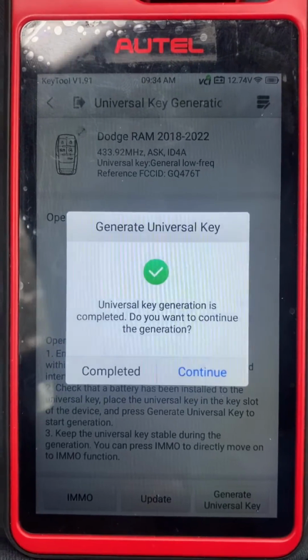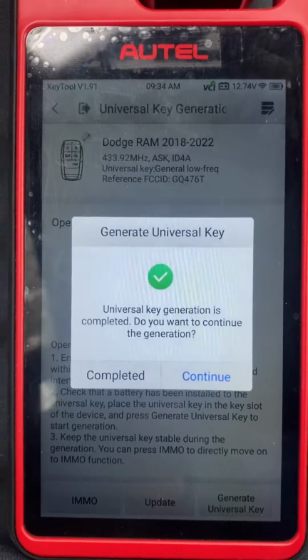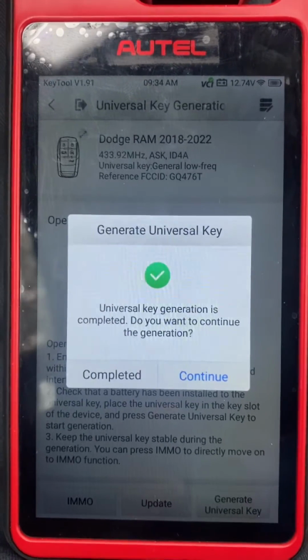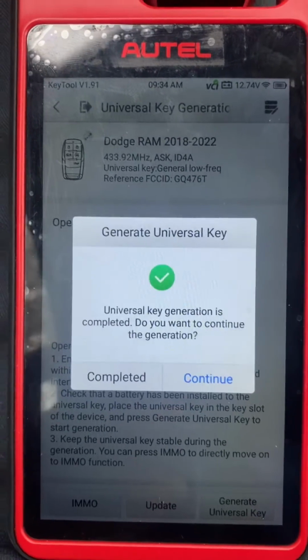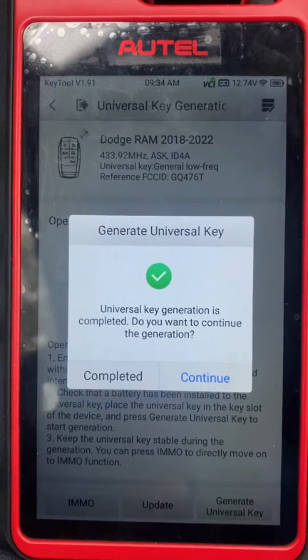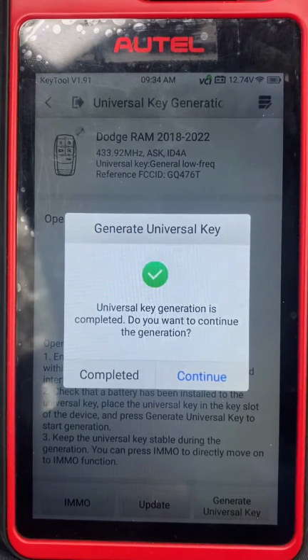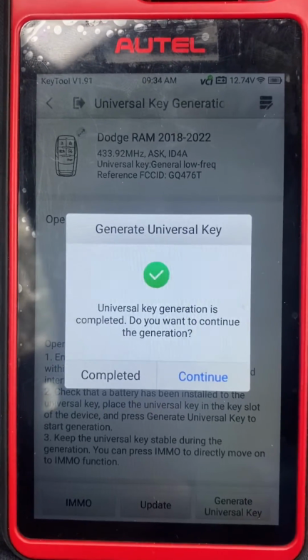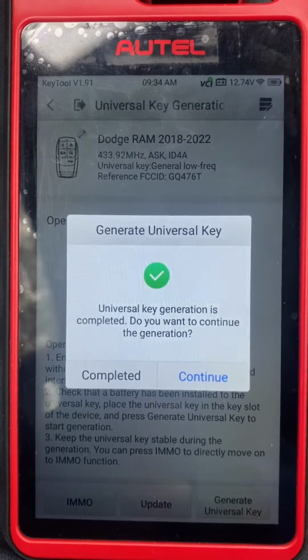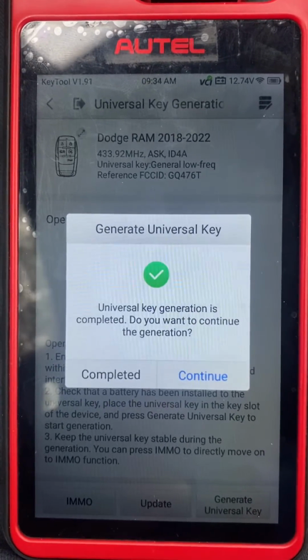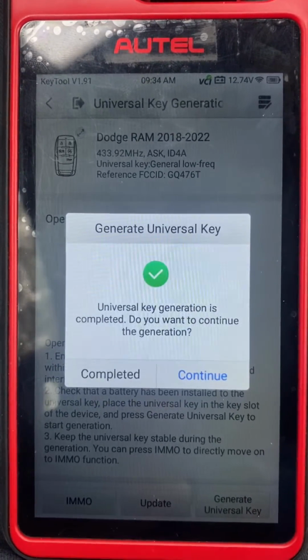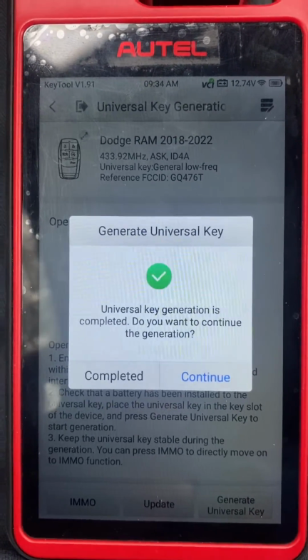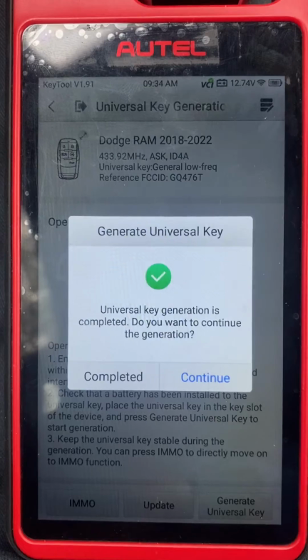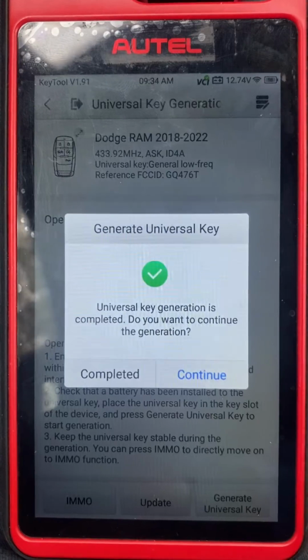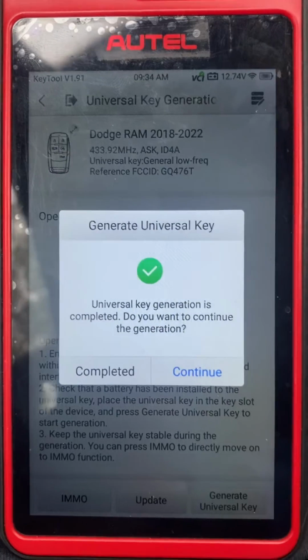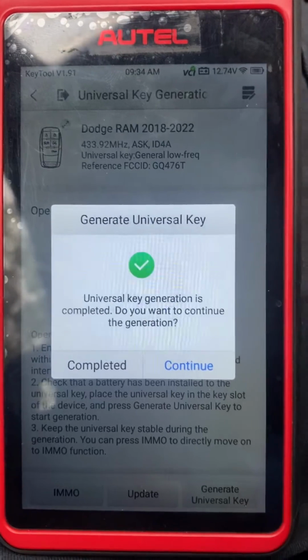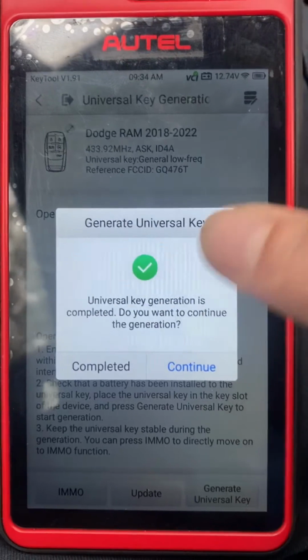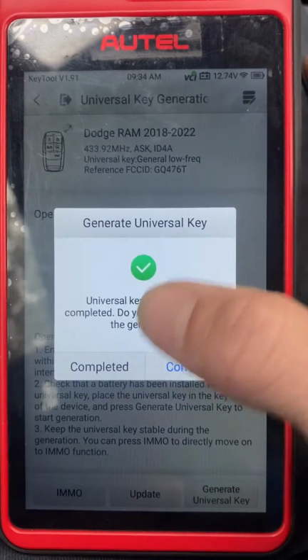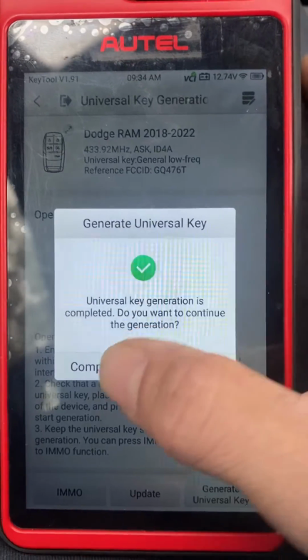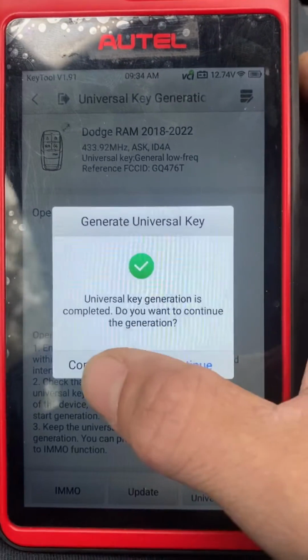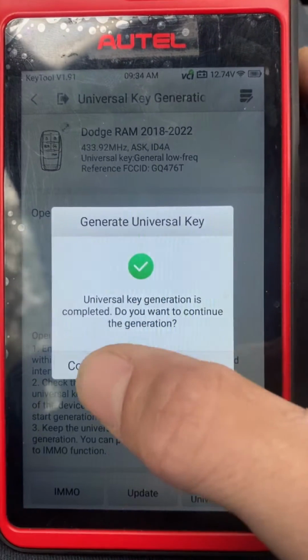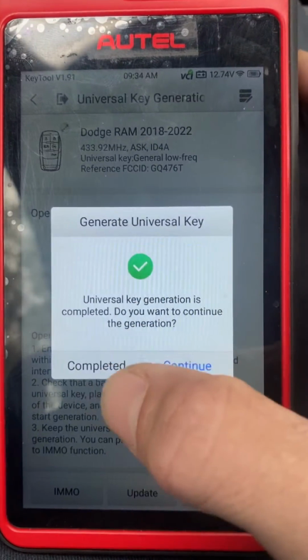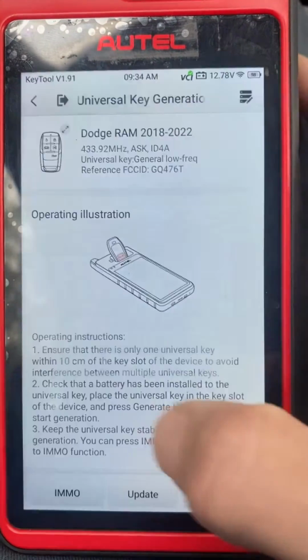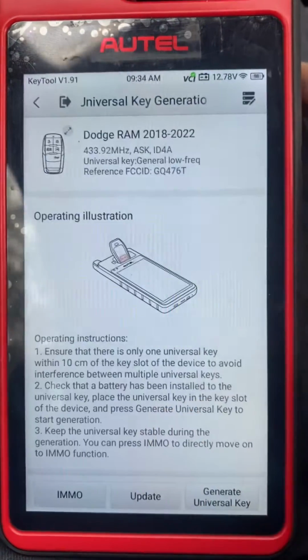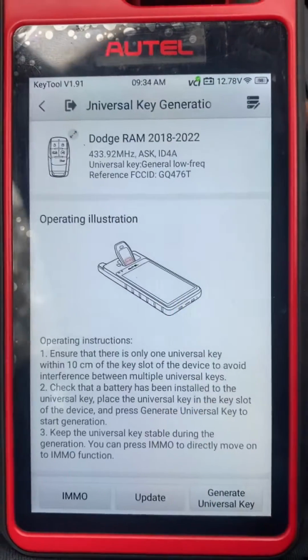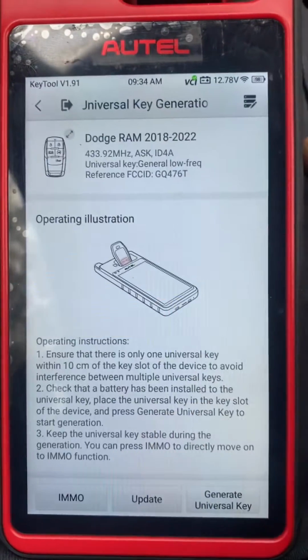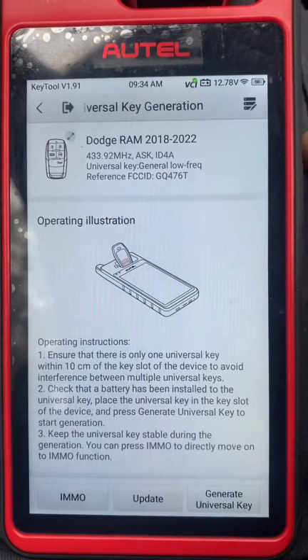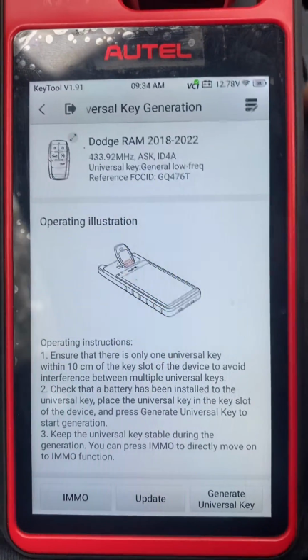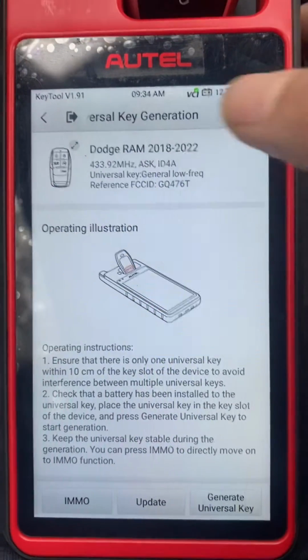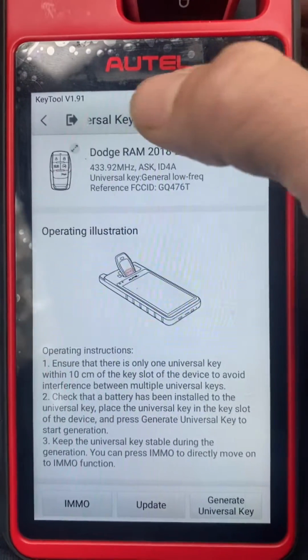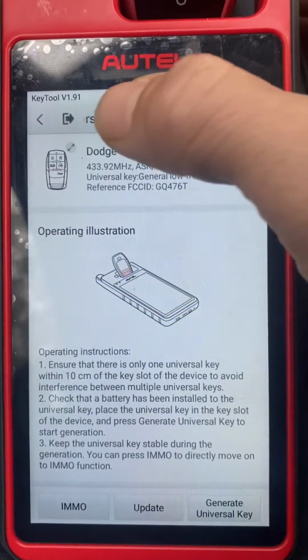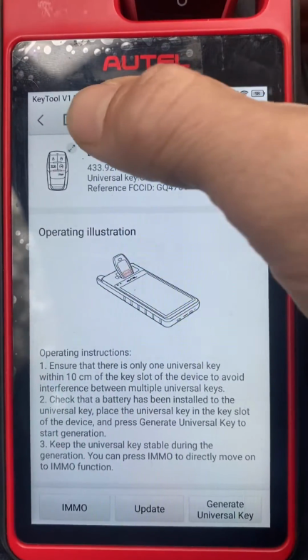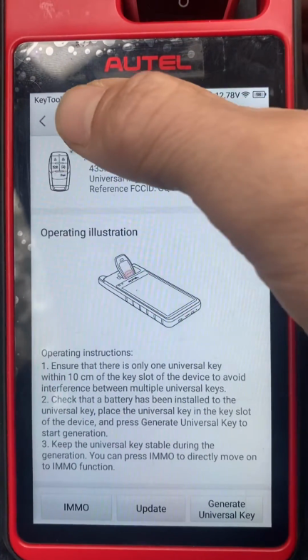Universal key generation is completed. We'll press Completed. Okay, let's go back.